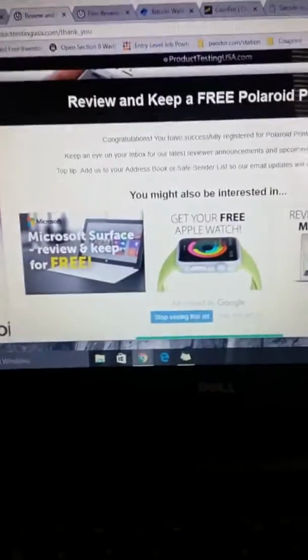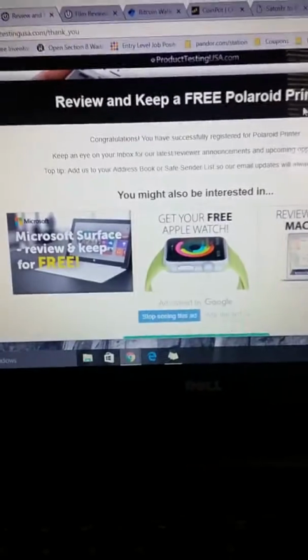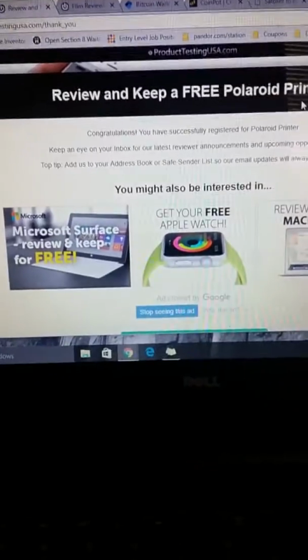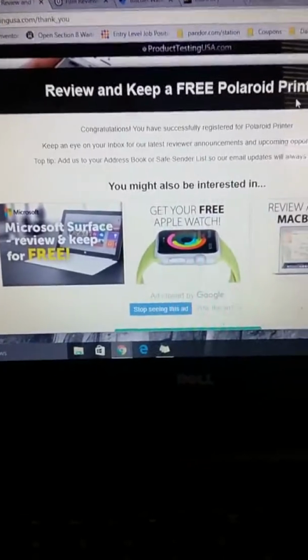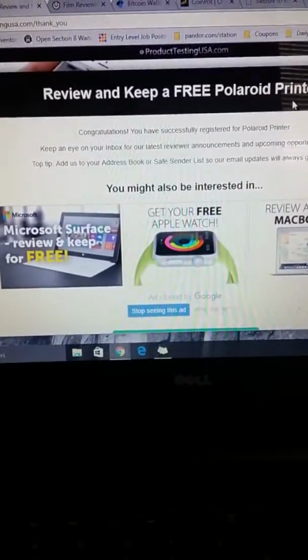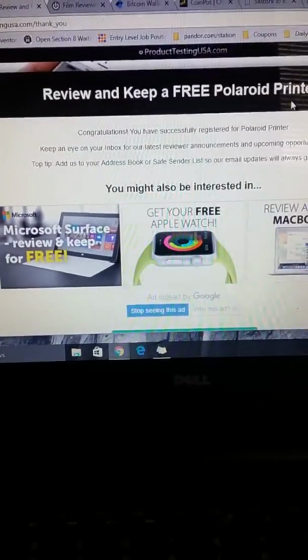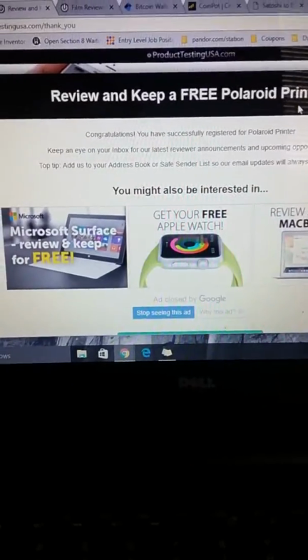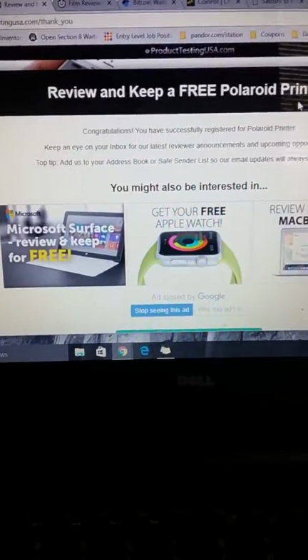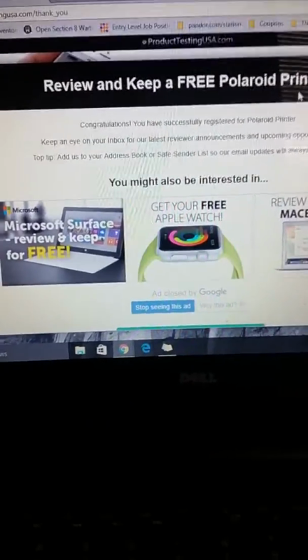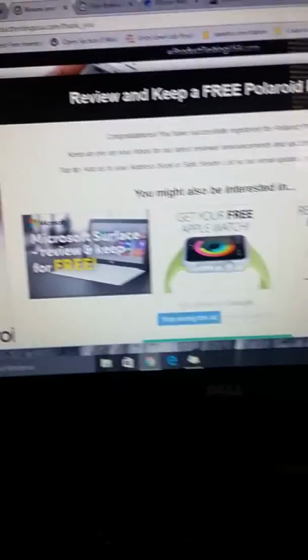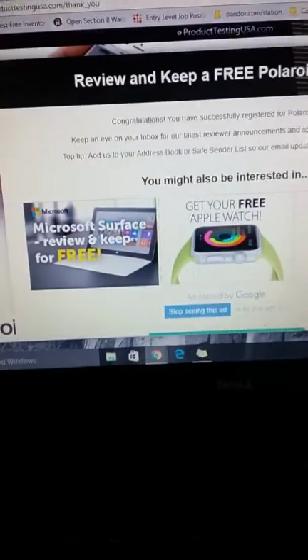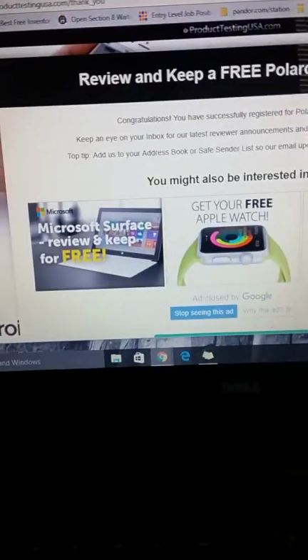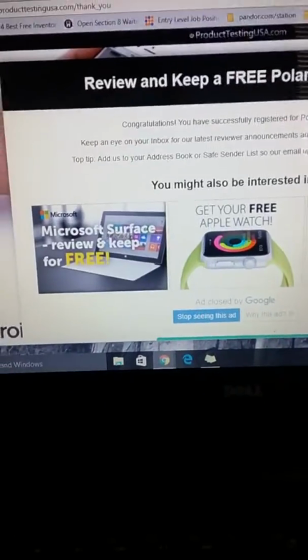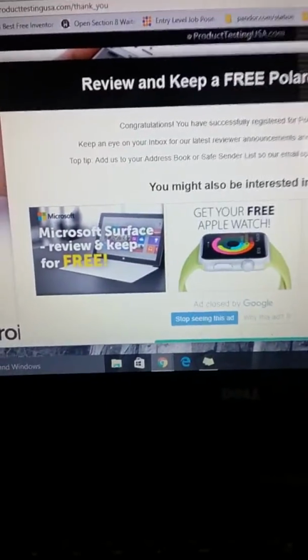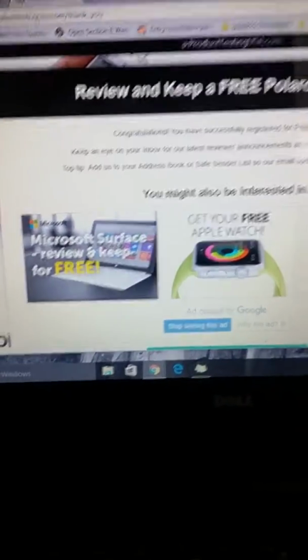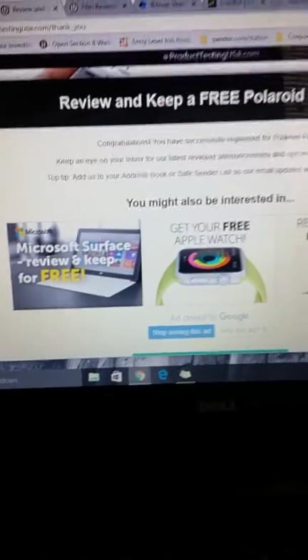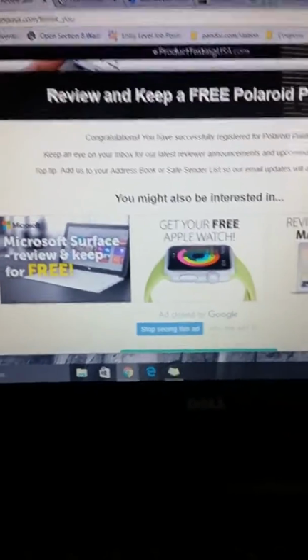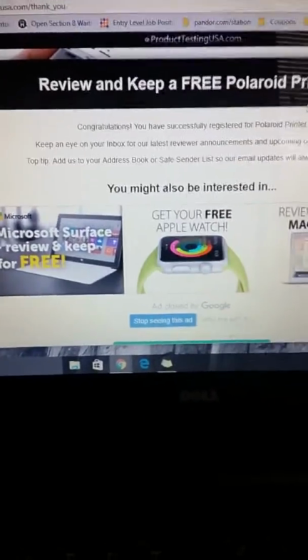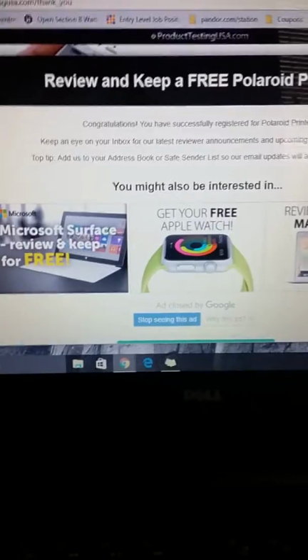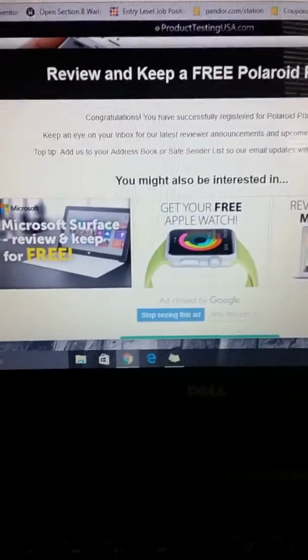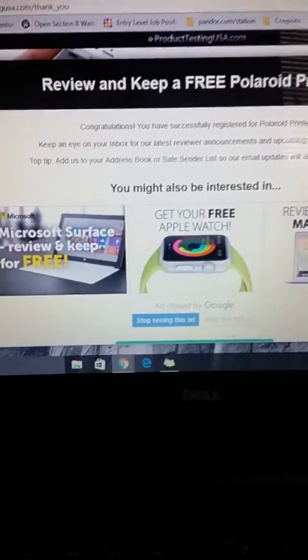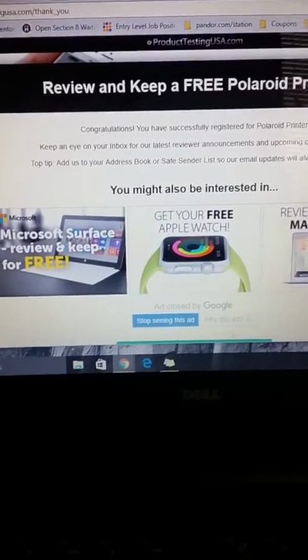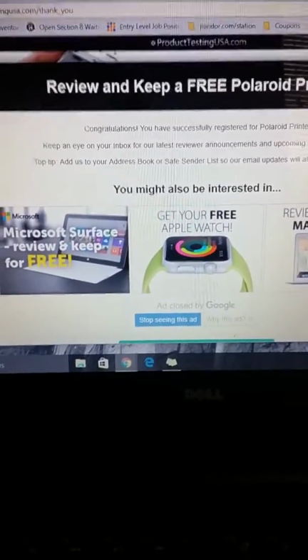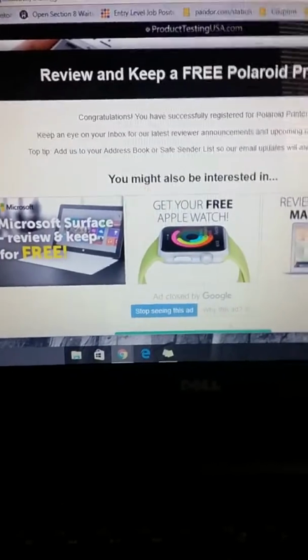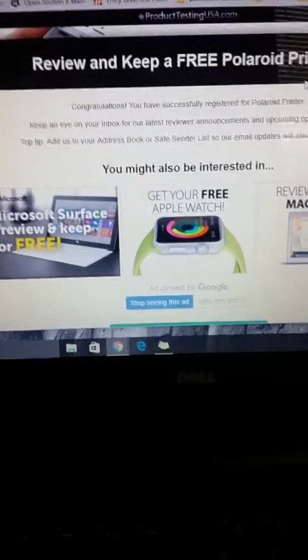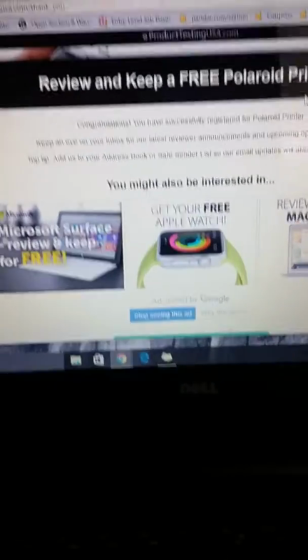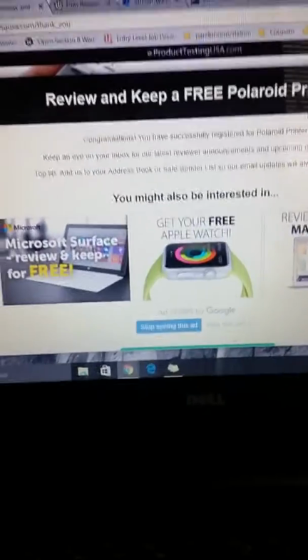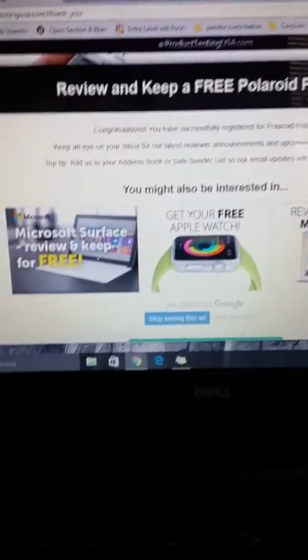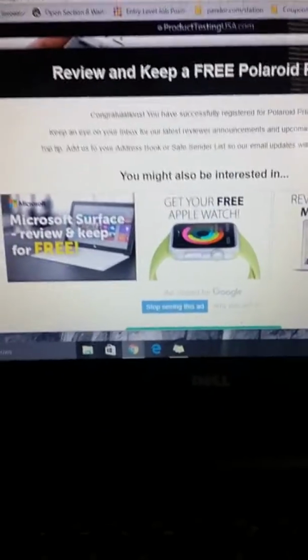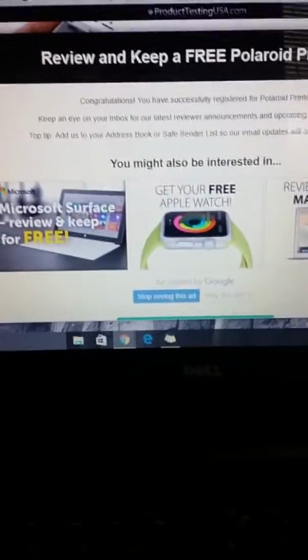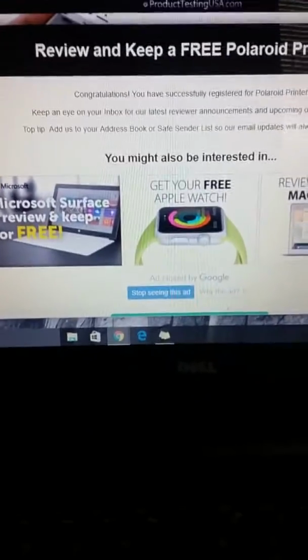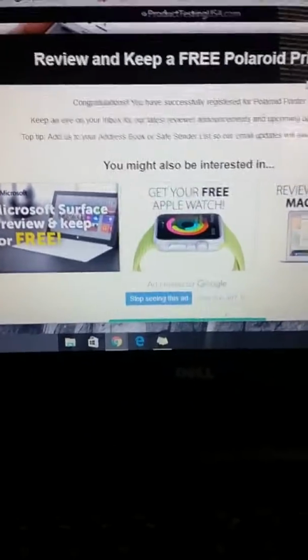So that's it for — not Panda Research — Product Testing USA. I'm involved with so many websites I got confused.